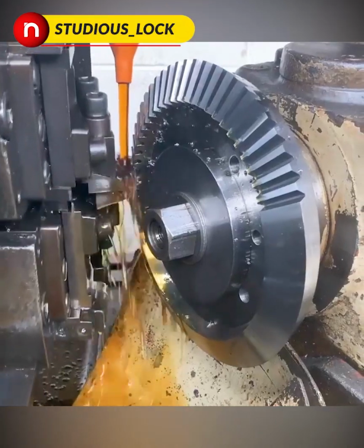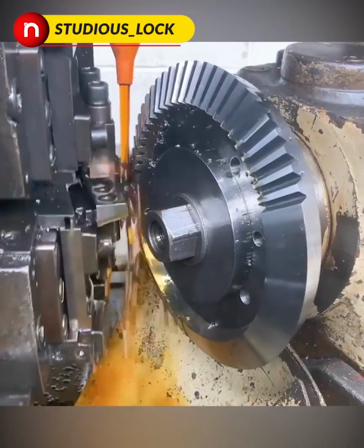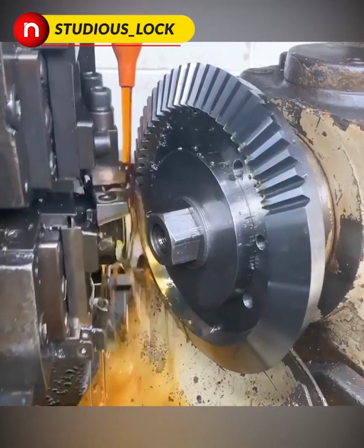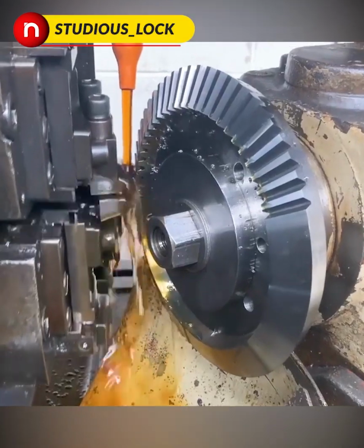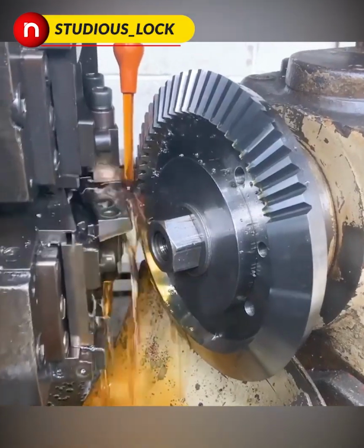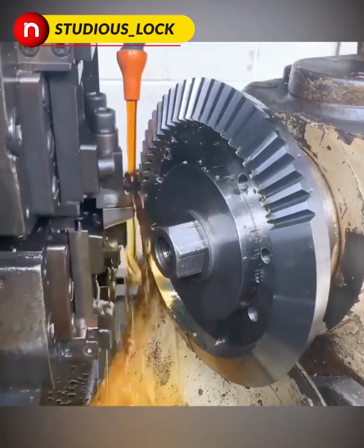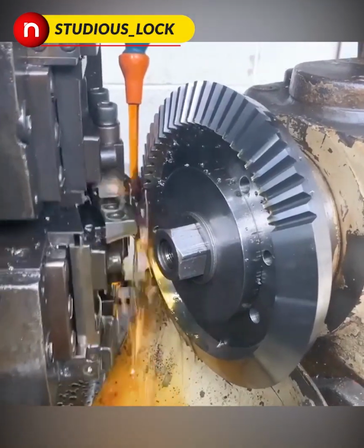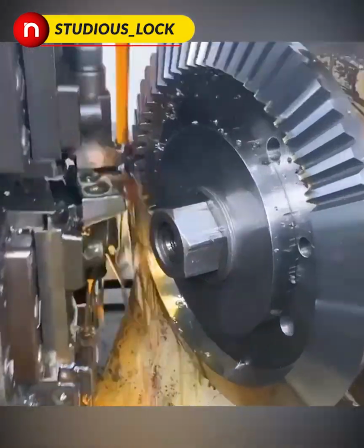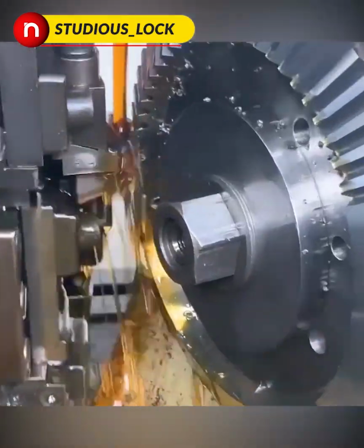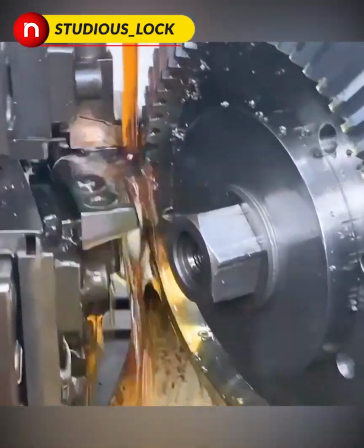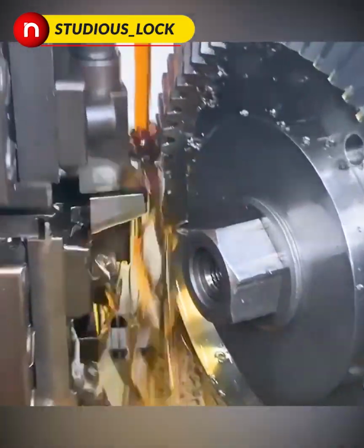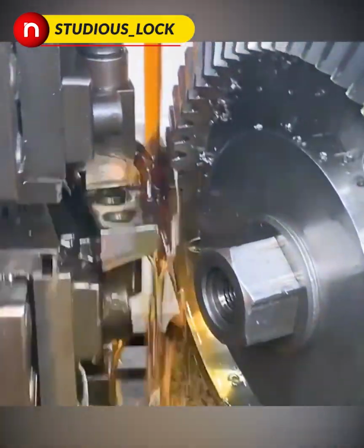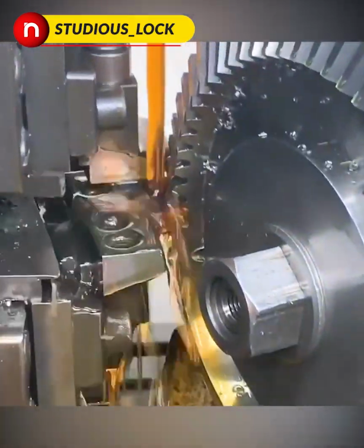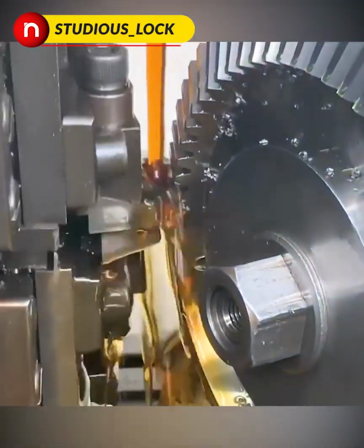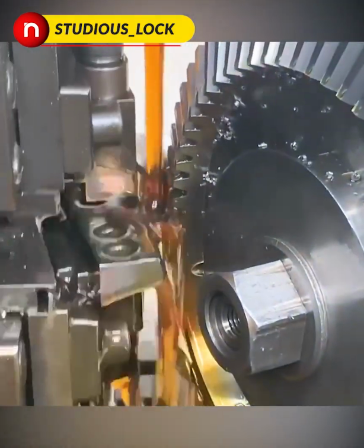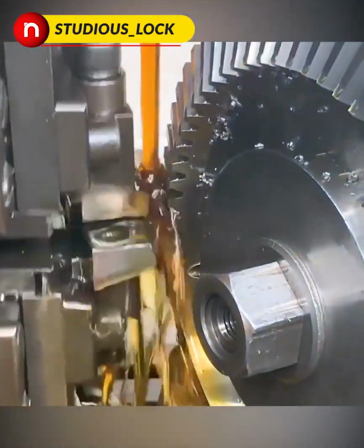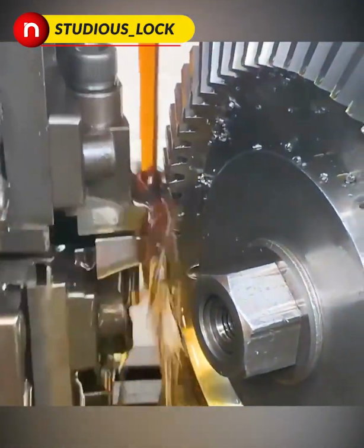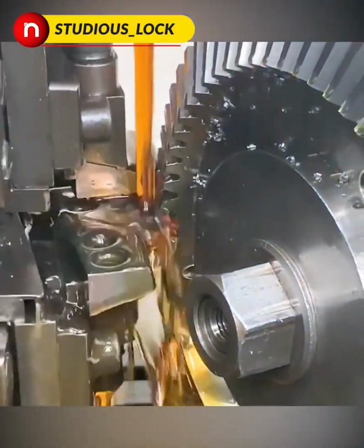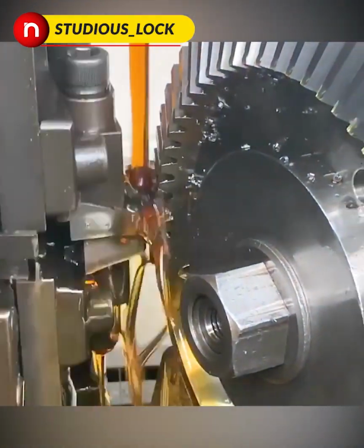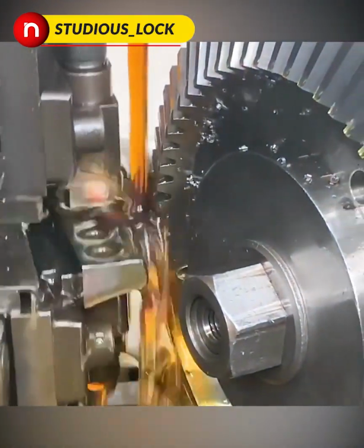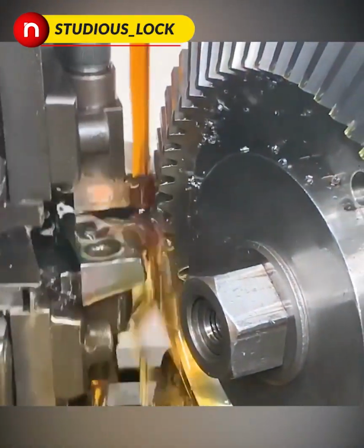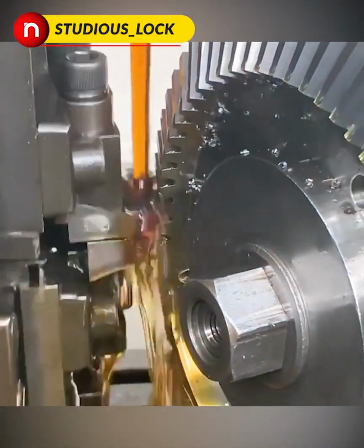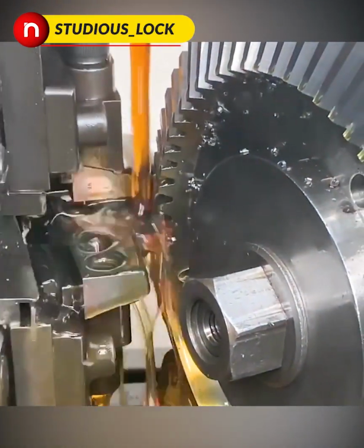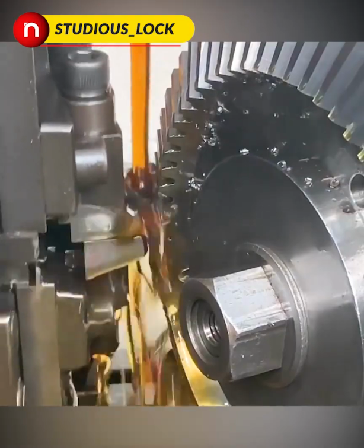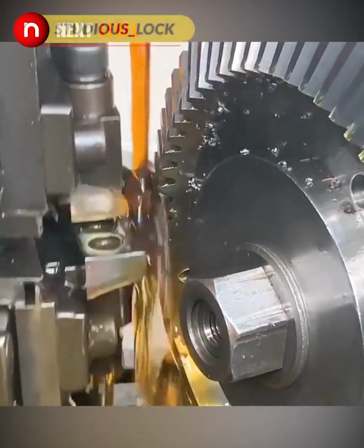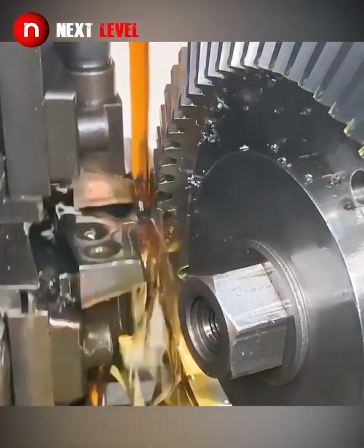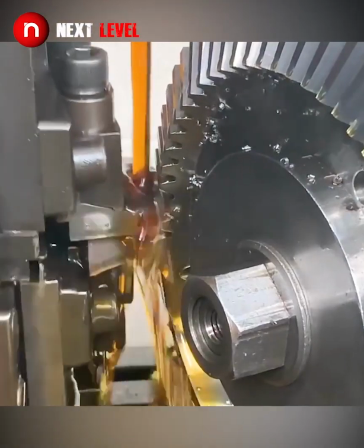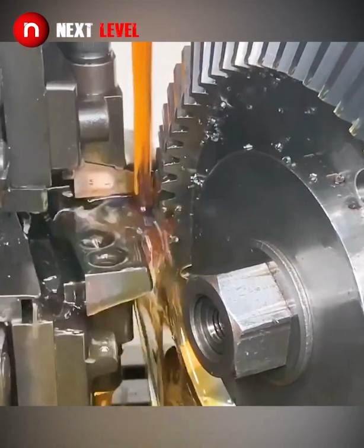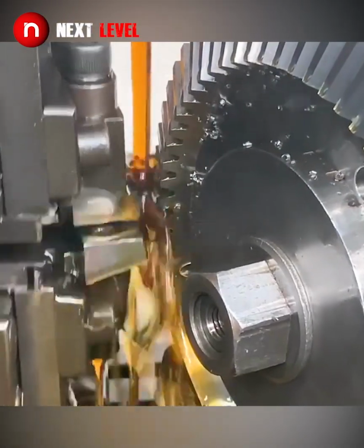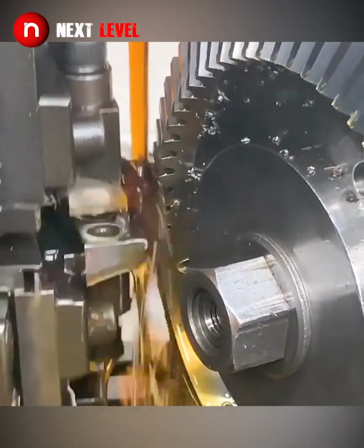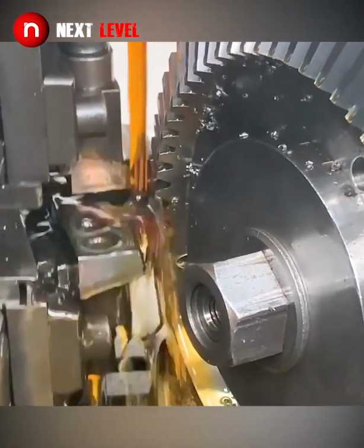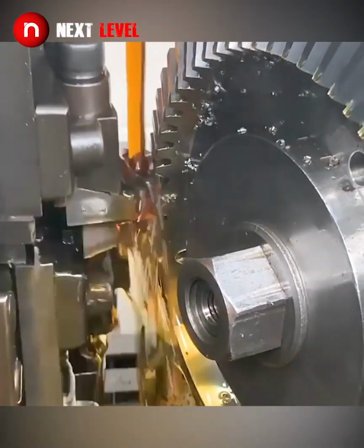Watch as these blades cut out a pinion gear. The piece is made from Nylatron Thermoplastic Resin.